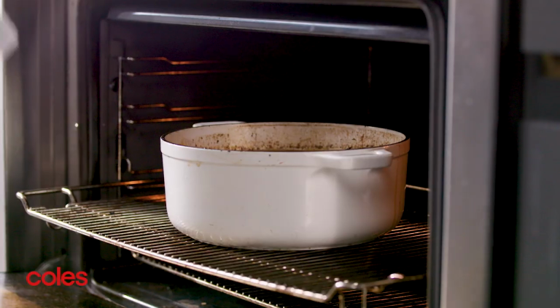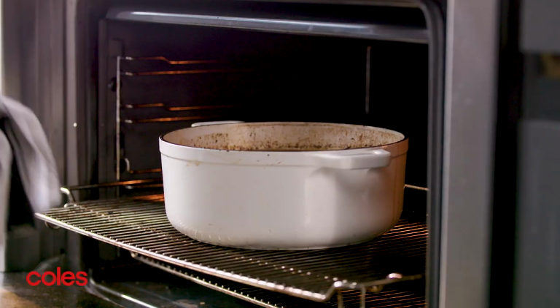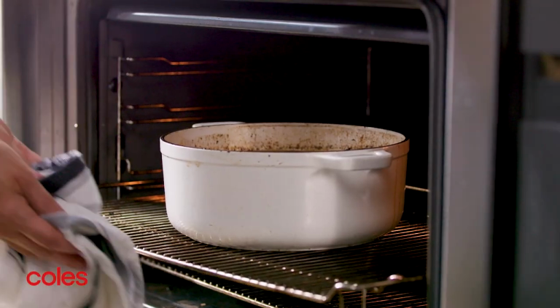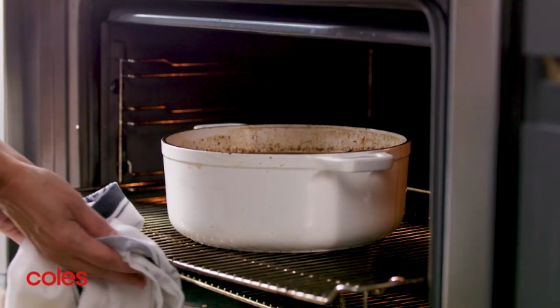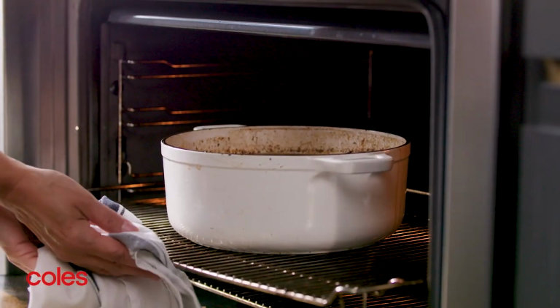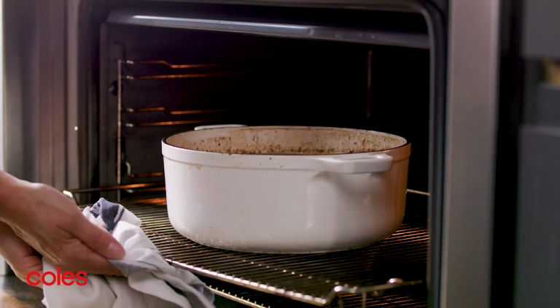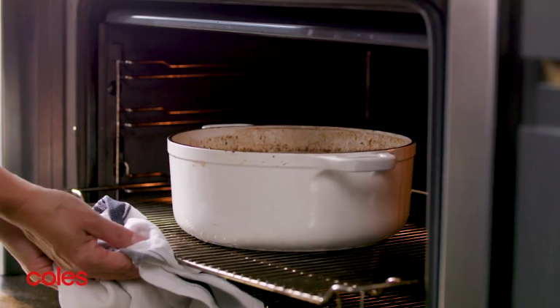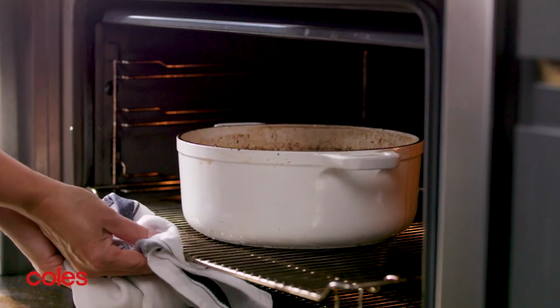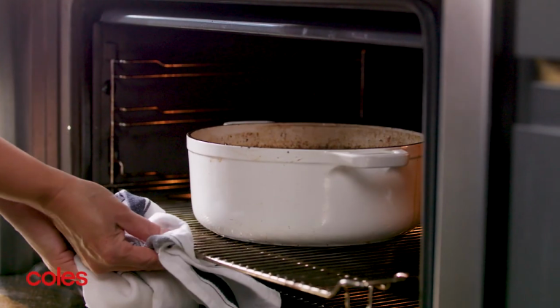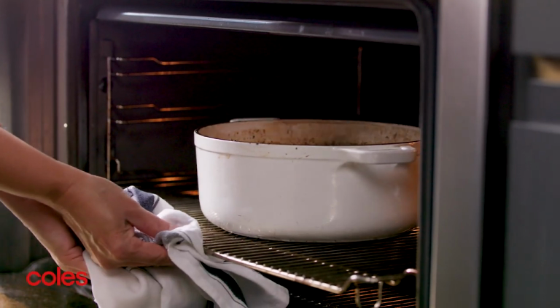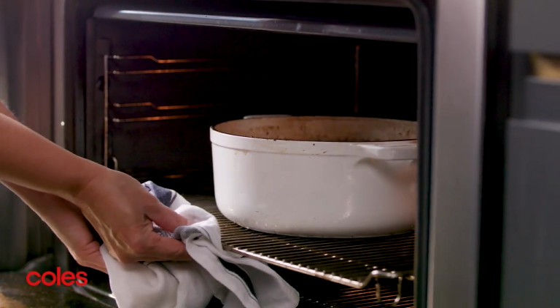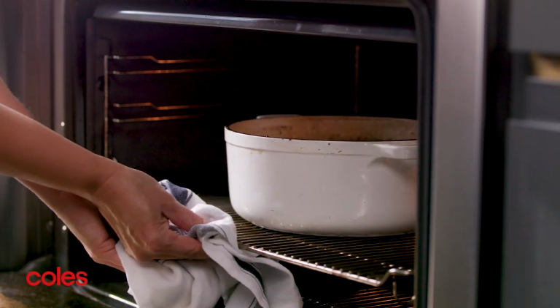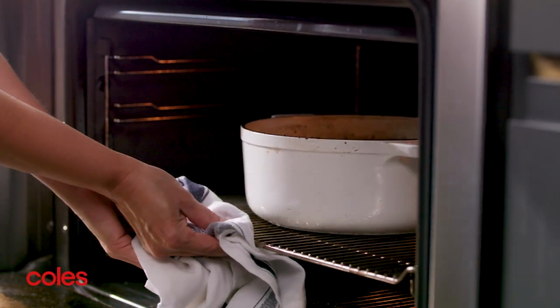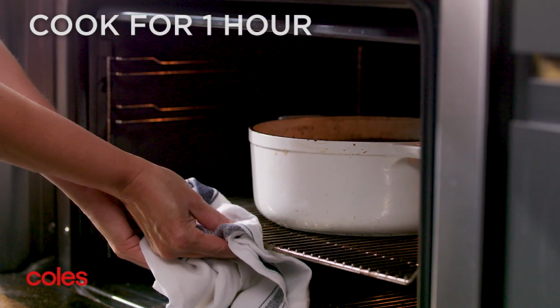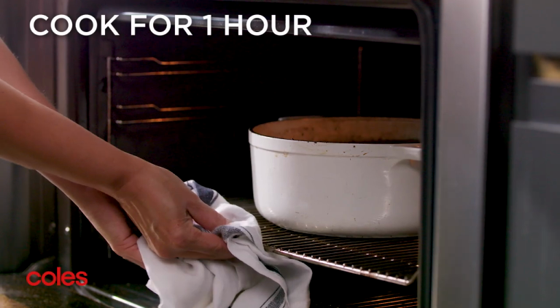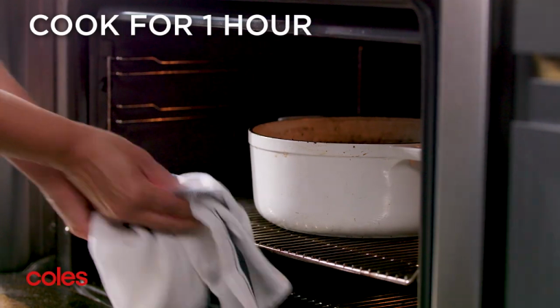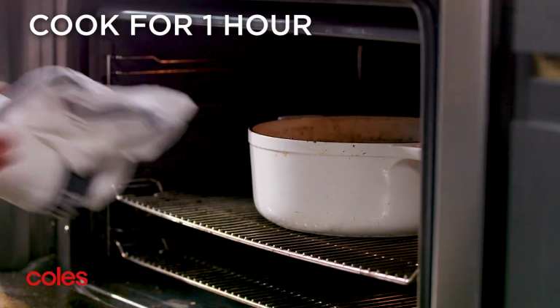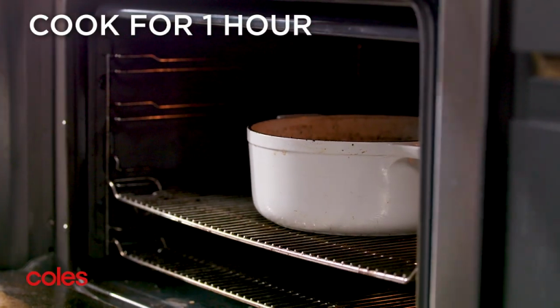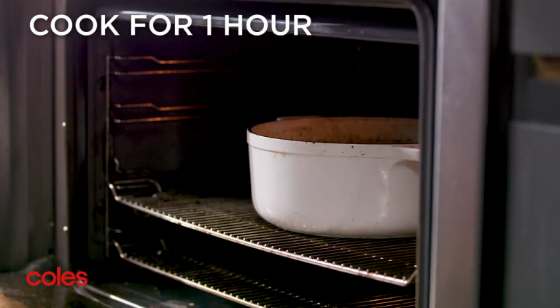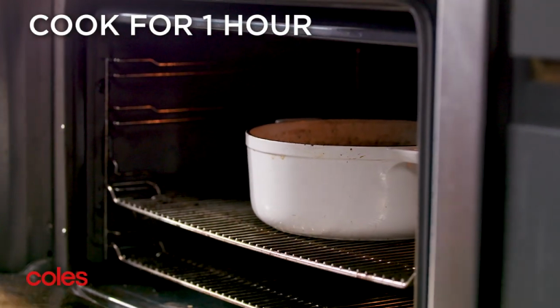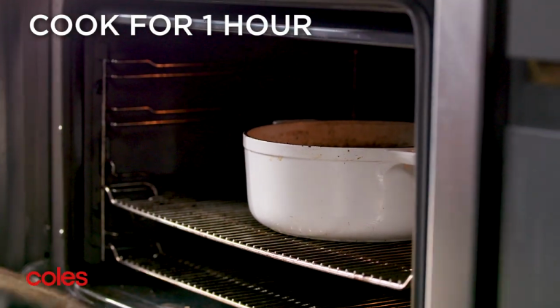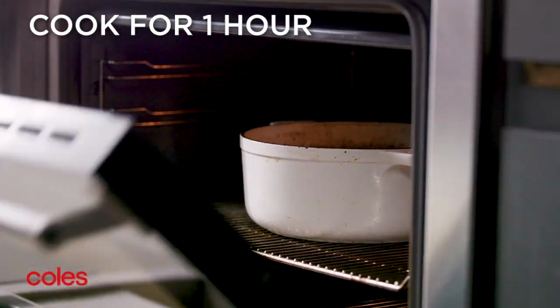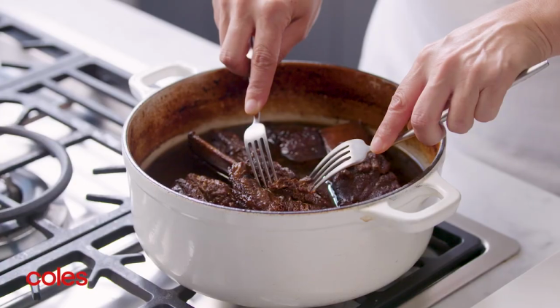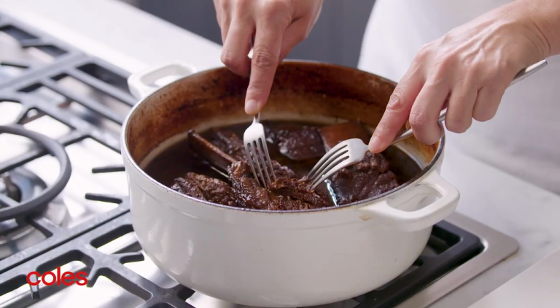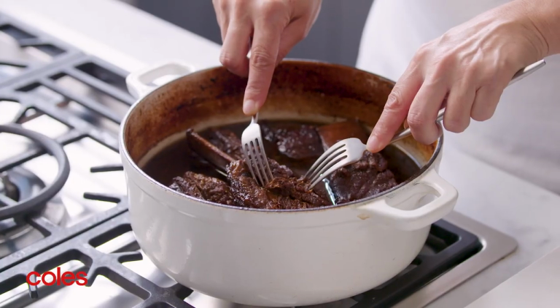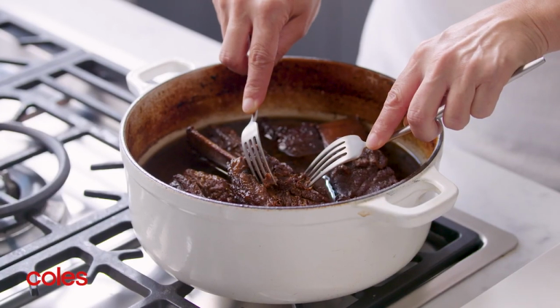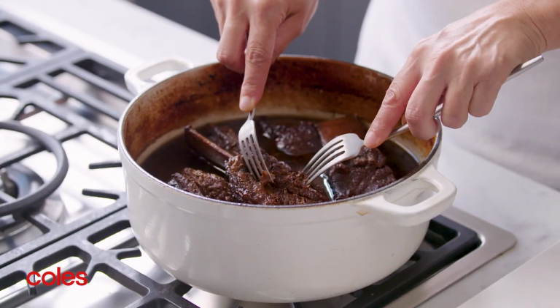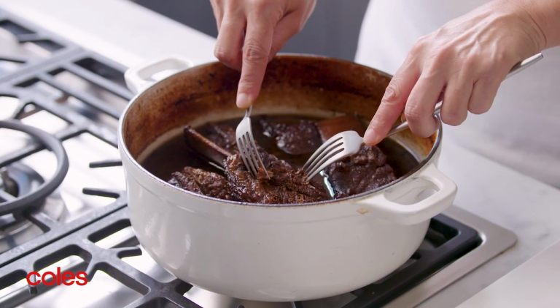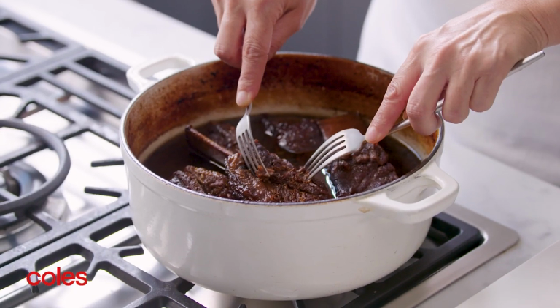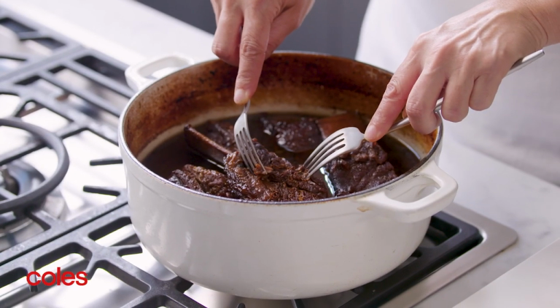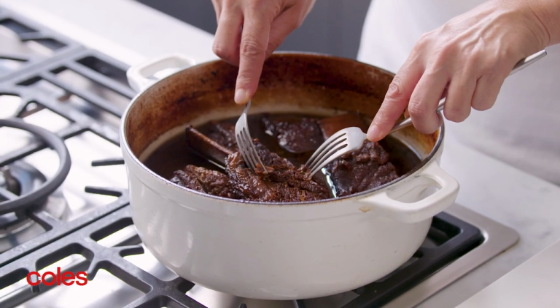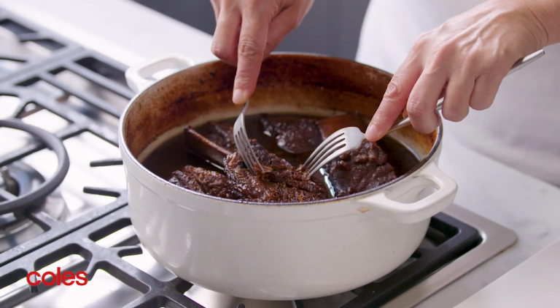Once the two hours is up, remove the lid and bake for a further hour or until the beef is very tender.